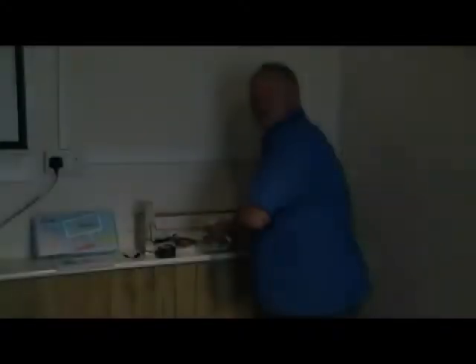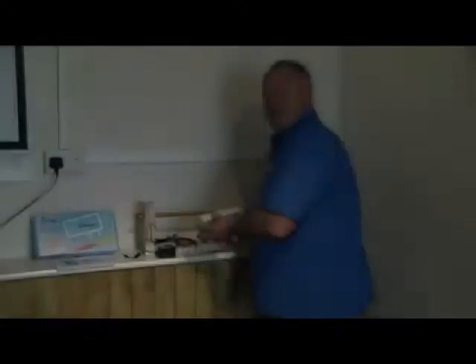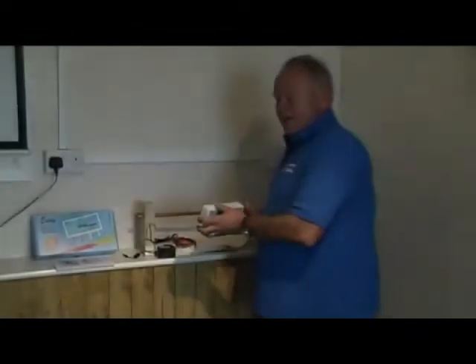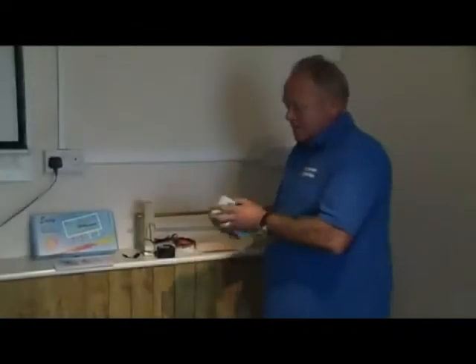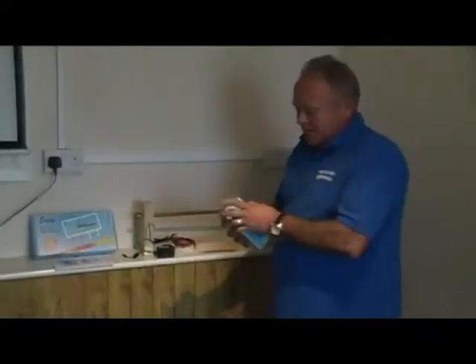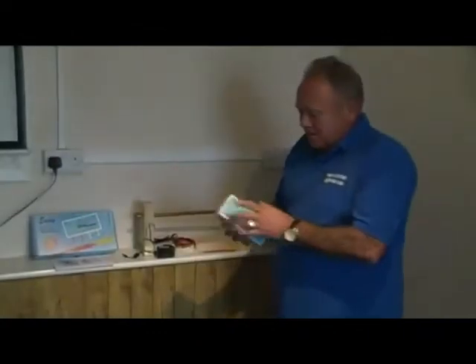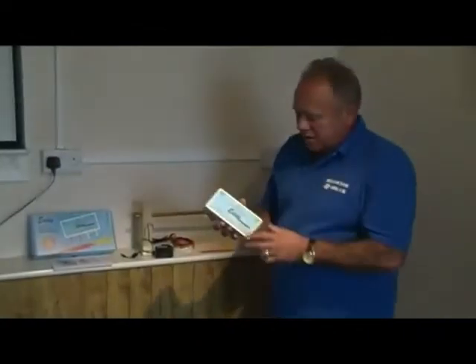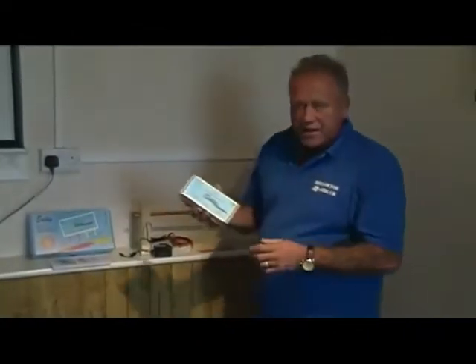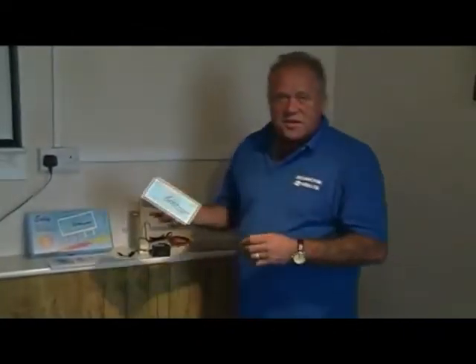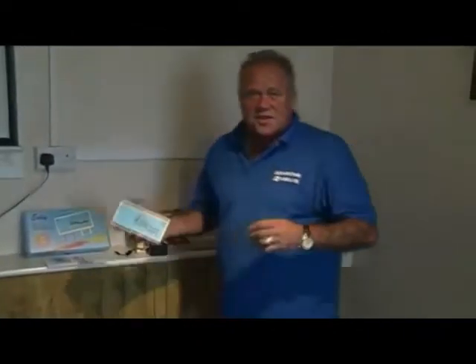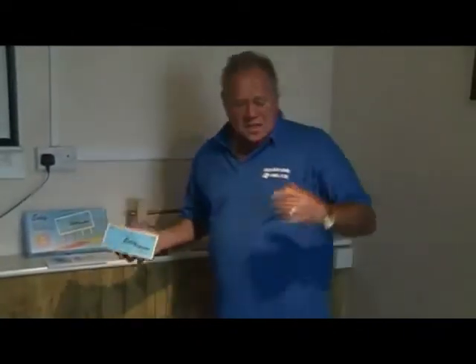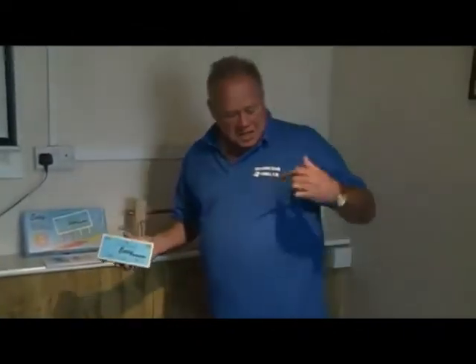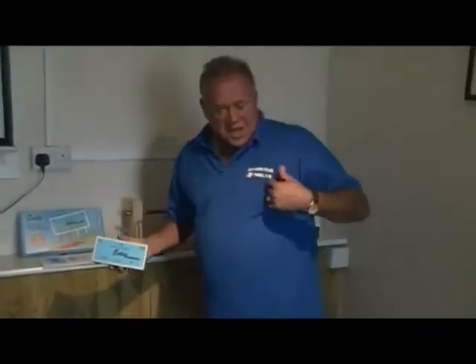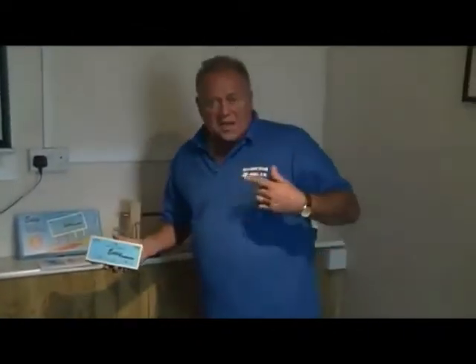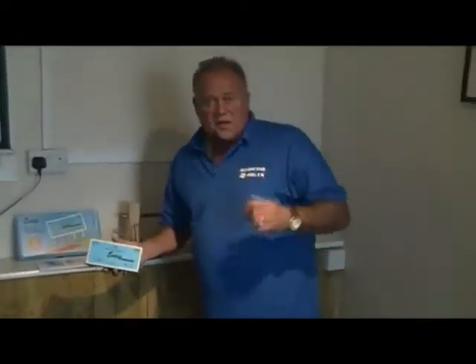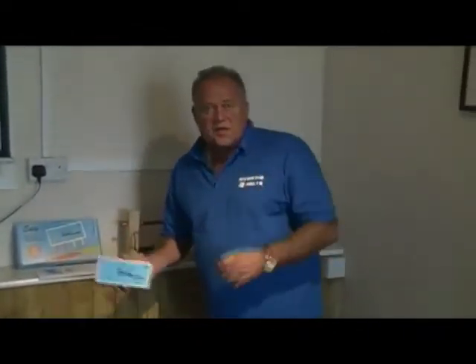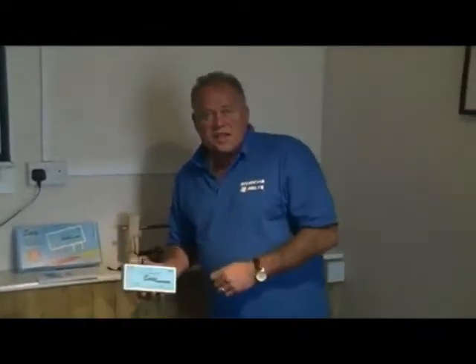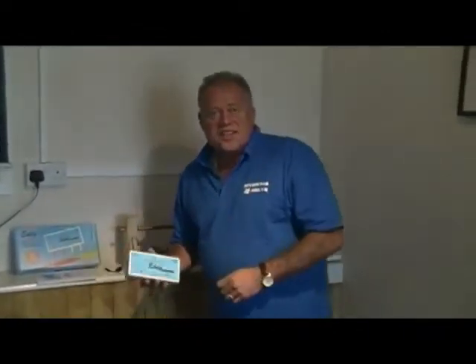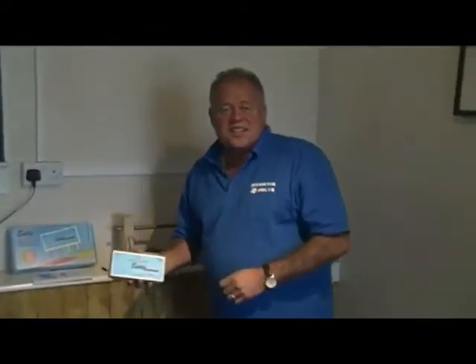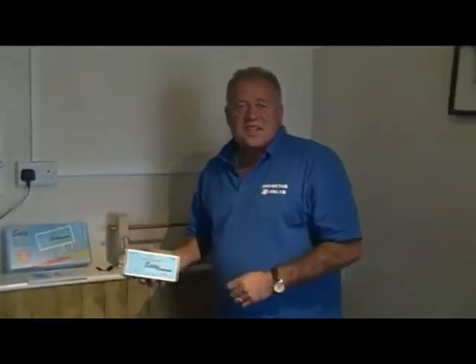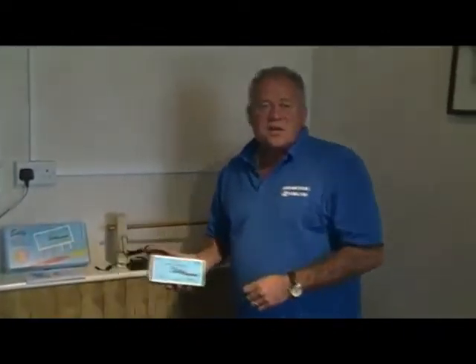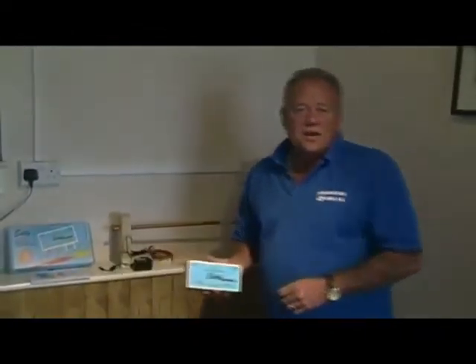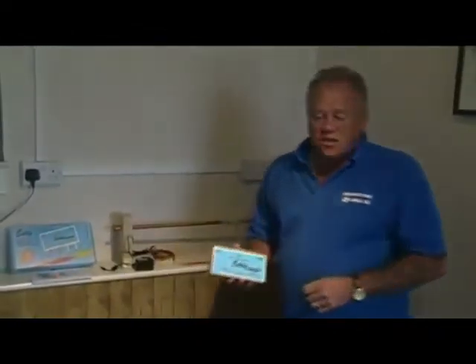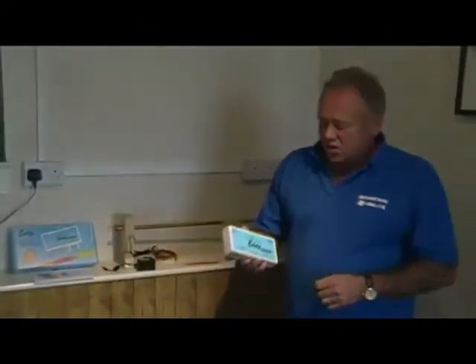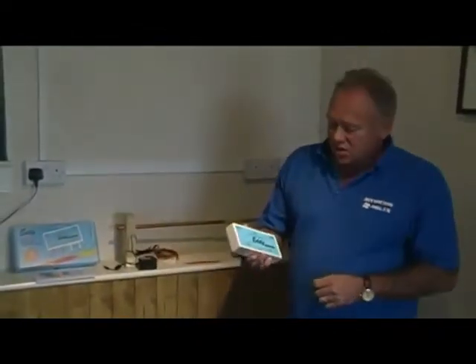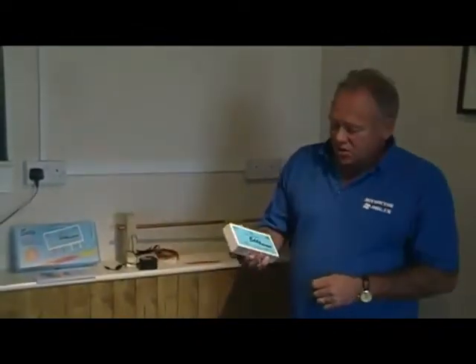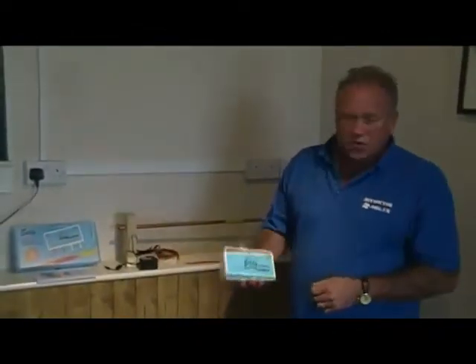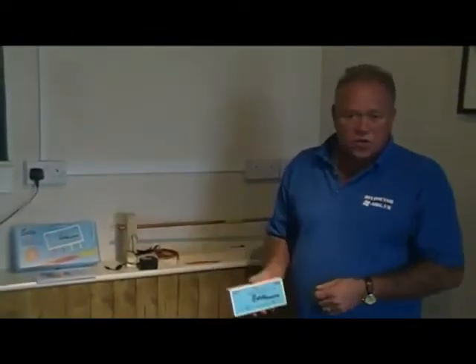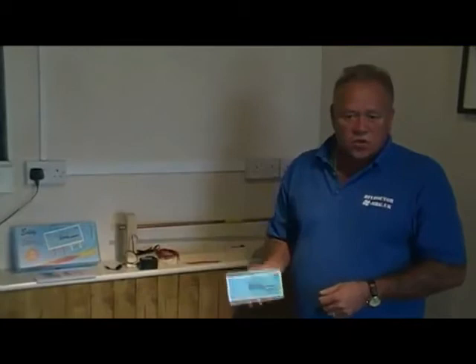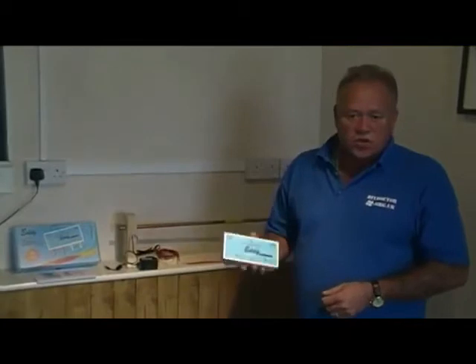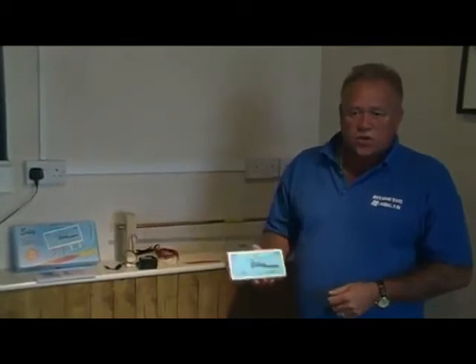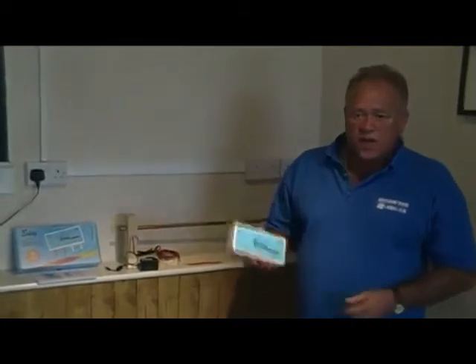Hi, I'm Mike Edwards. The website is DIYDoctor.org.uk.